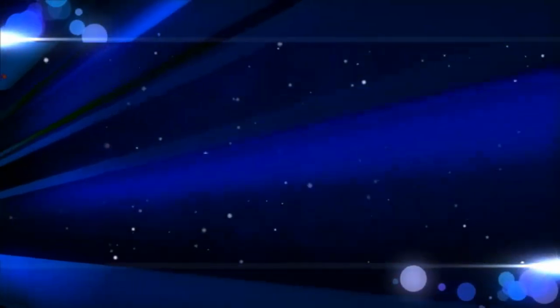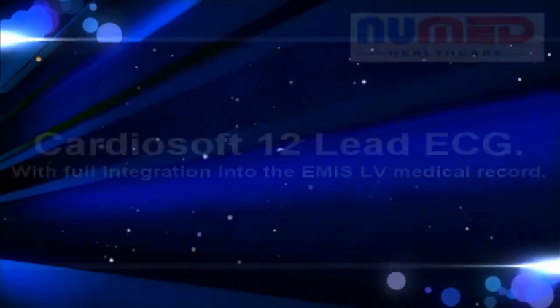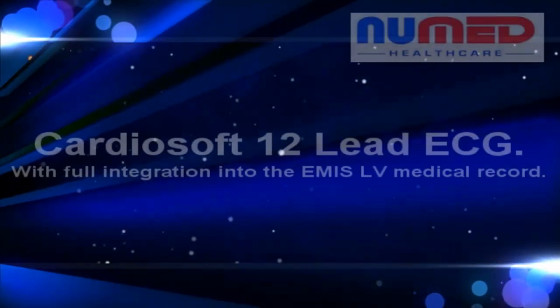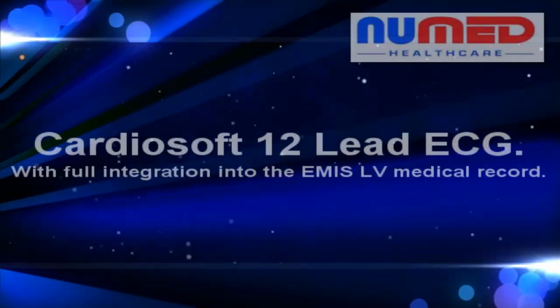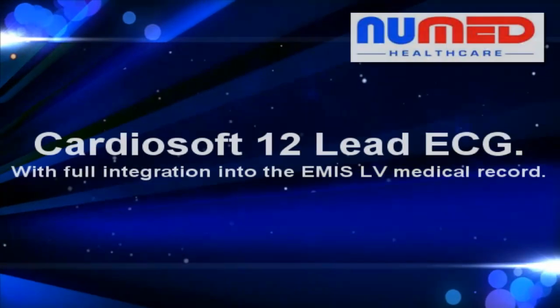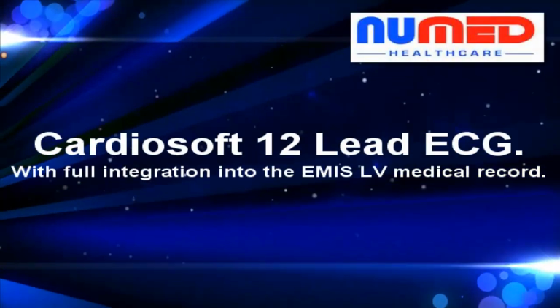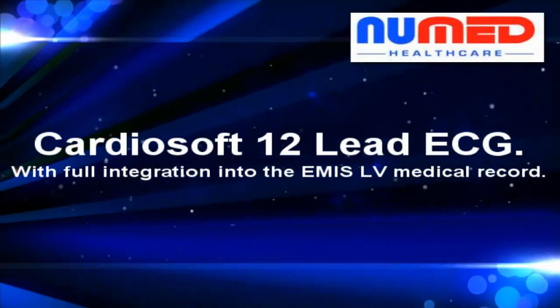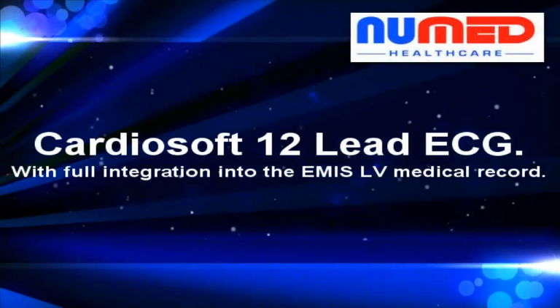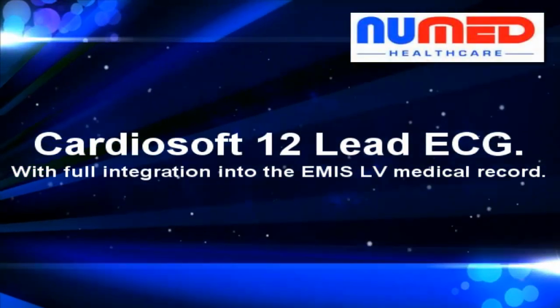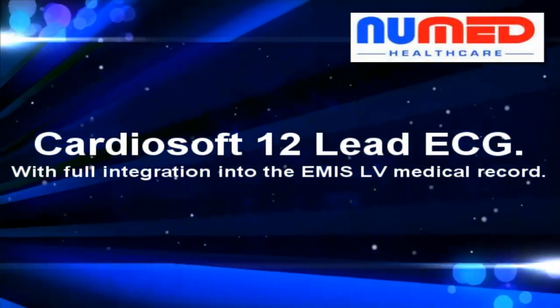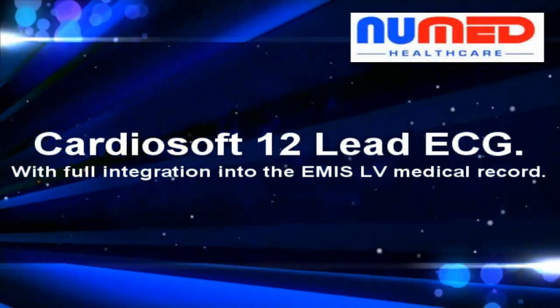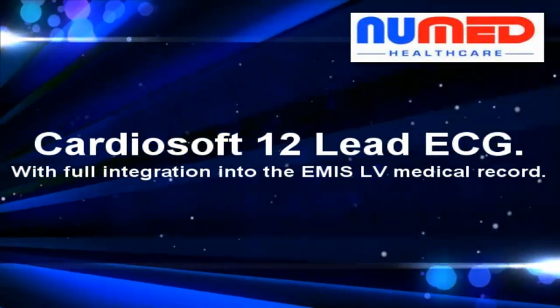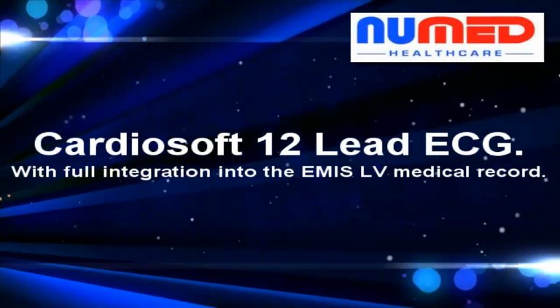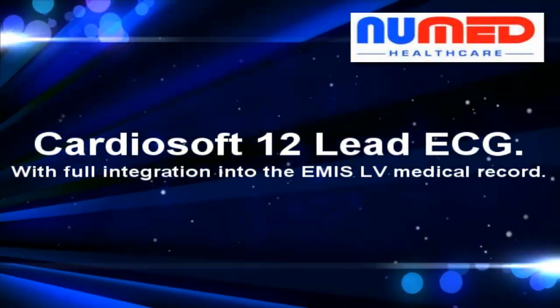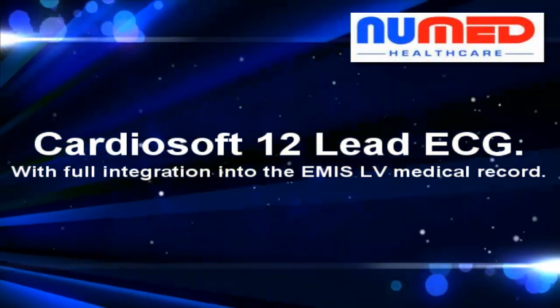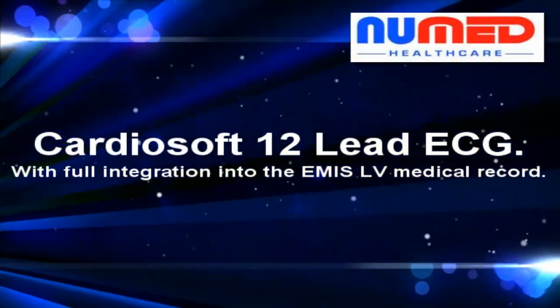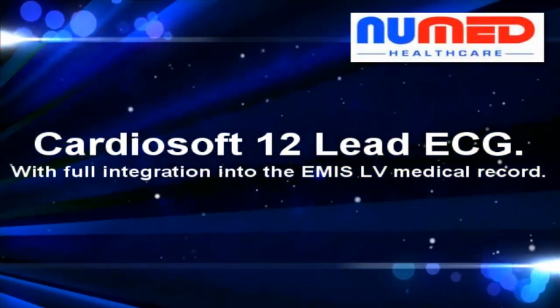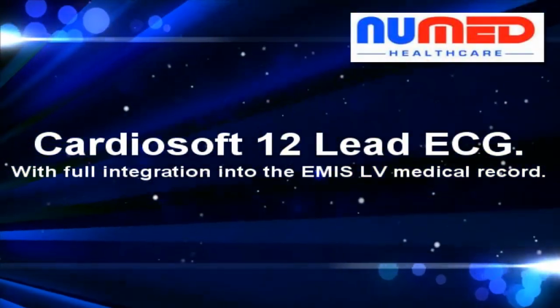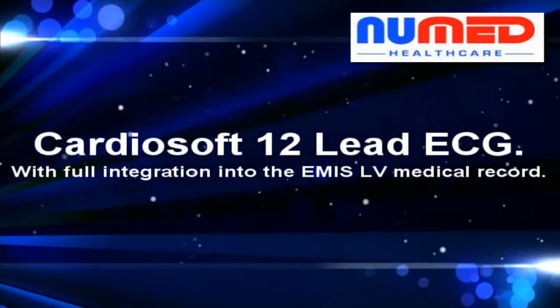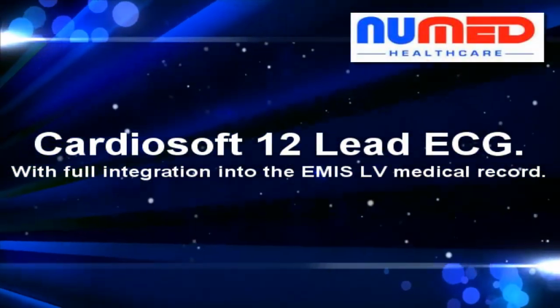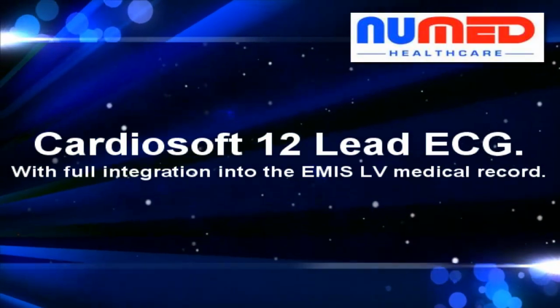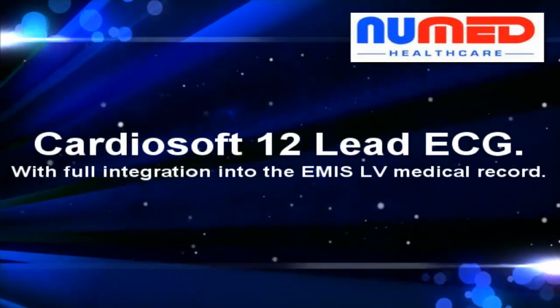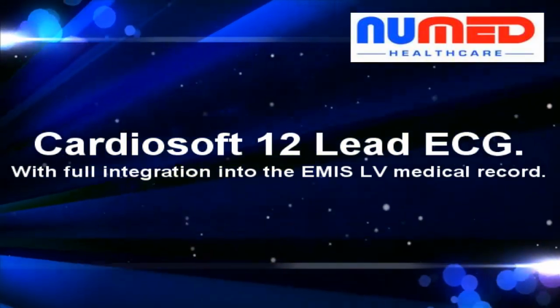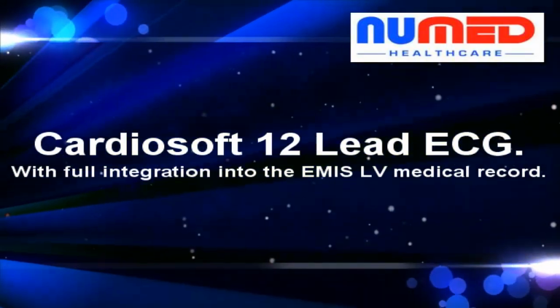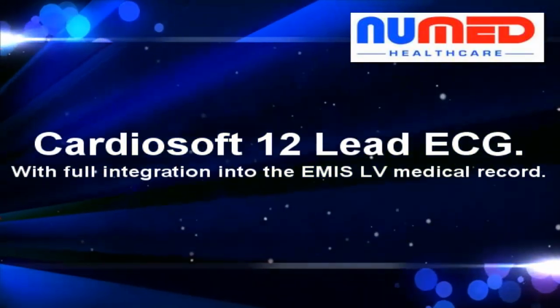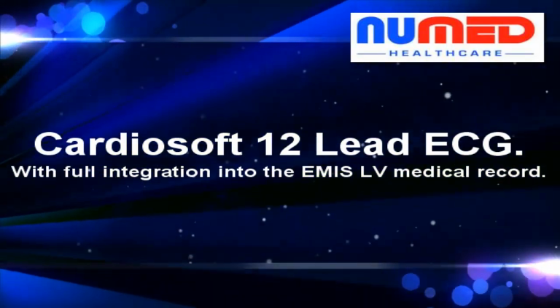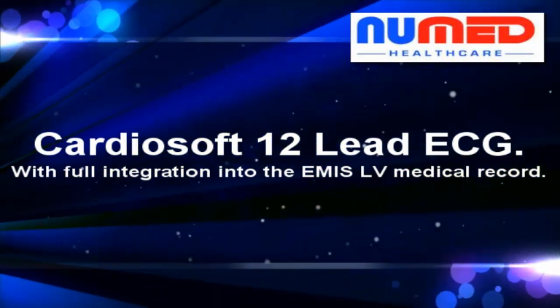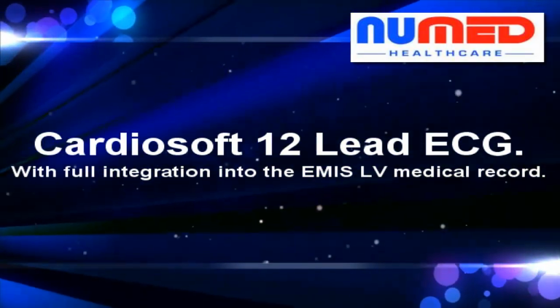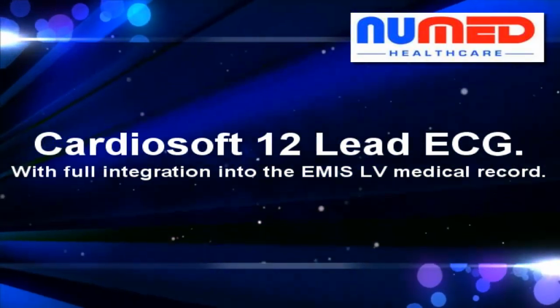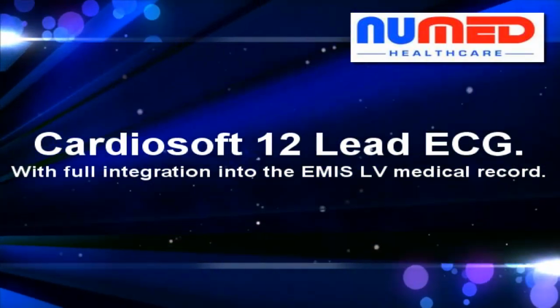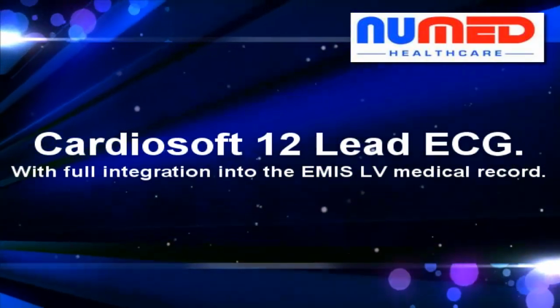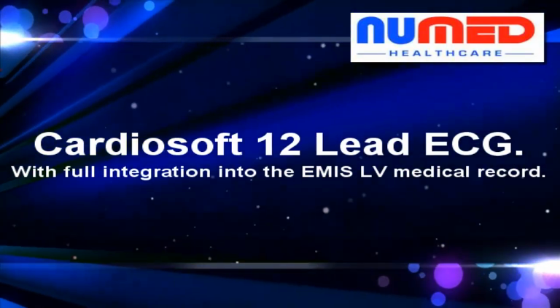This is the easy user guide for CardioSoft with full integration into the EMIS-LV medical record system.